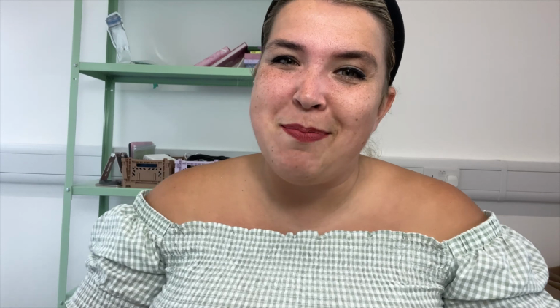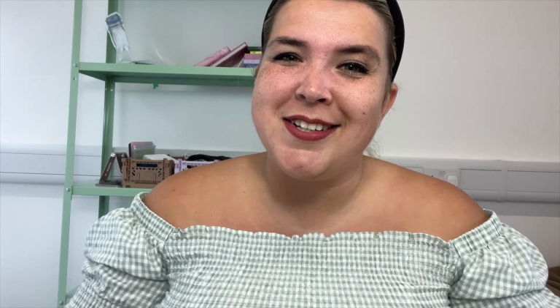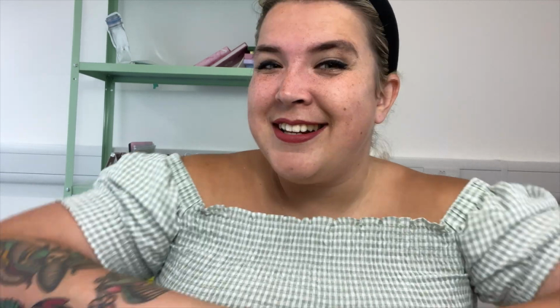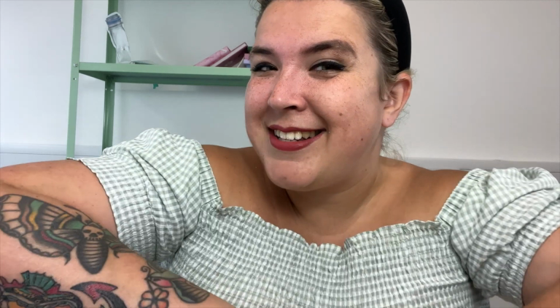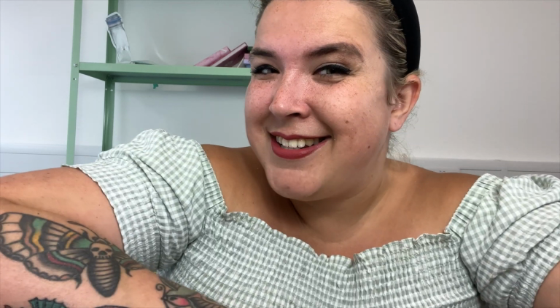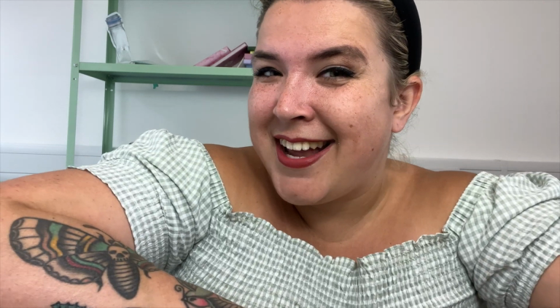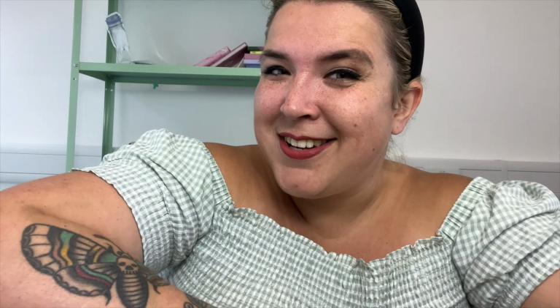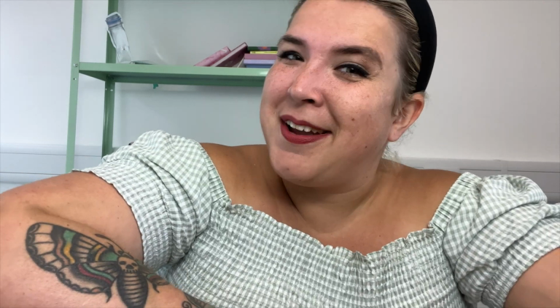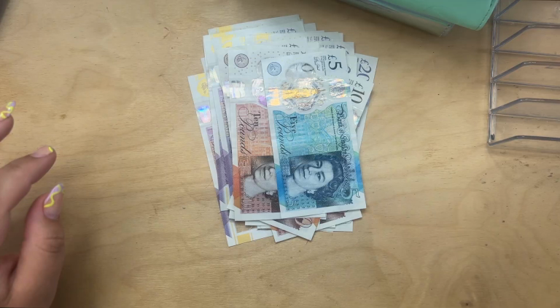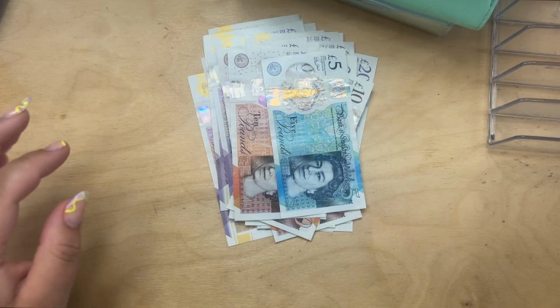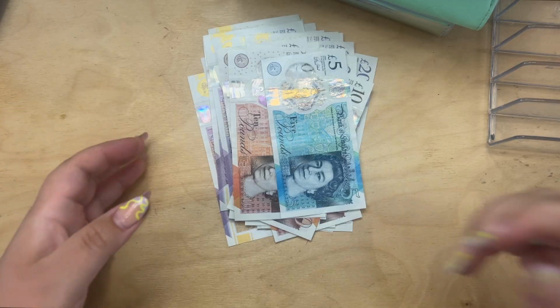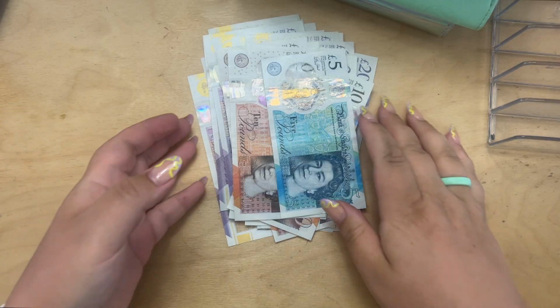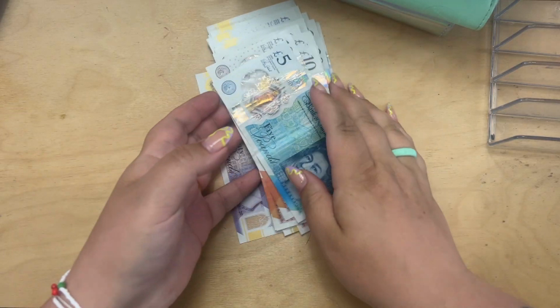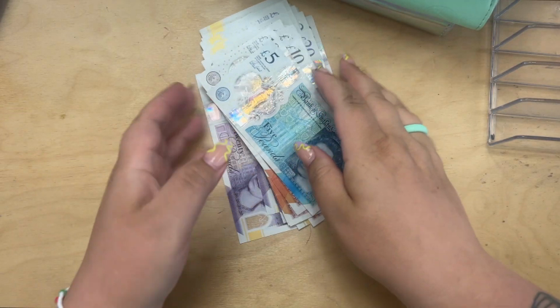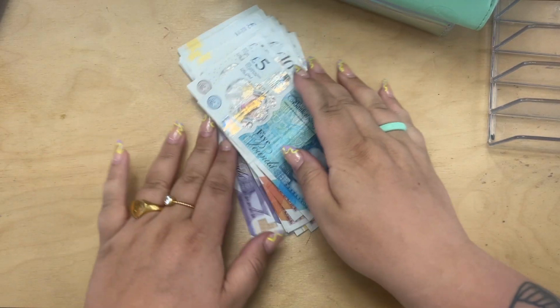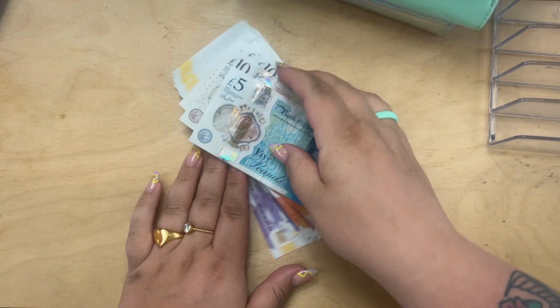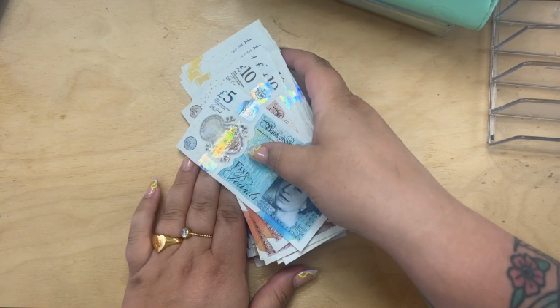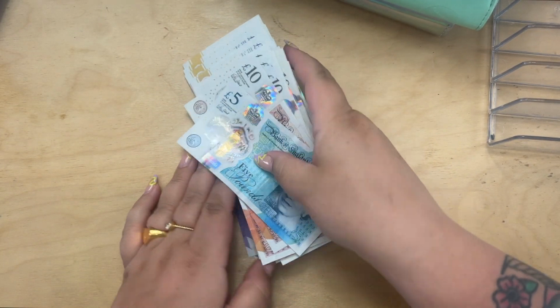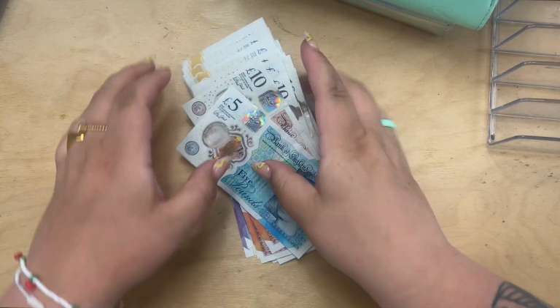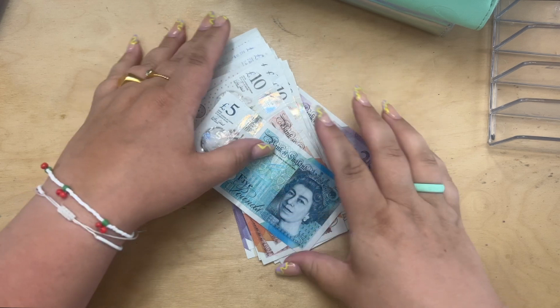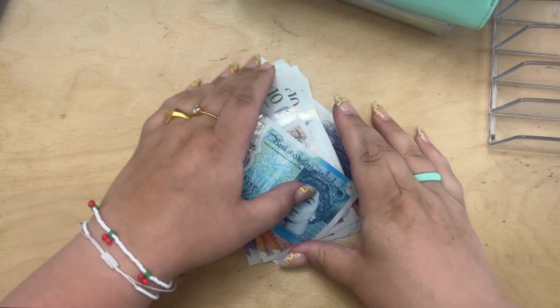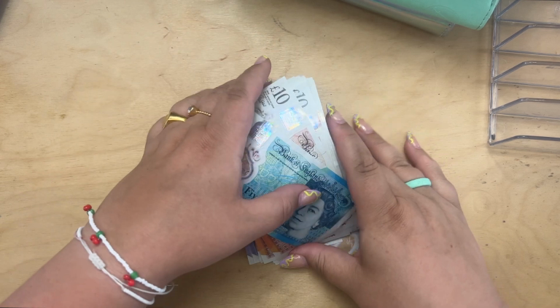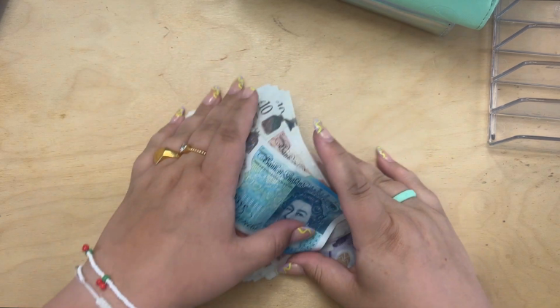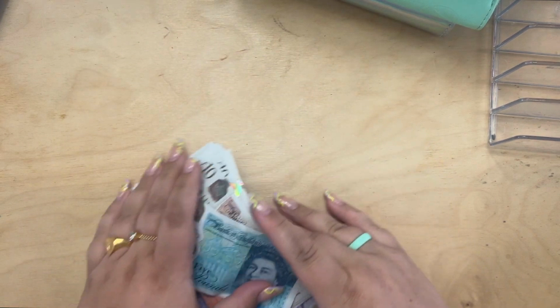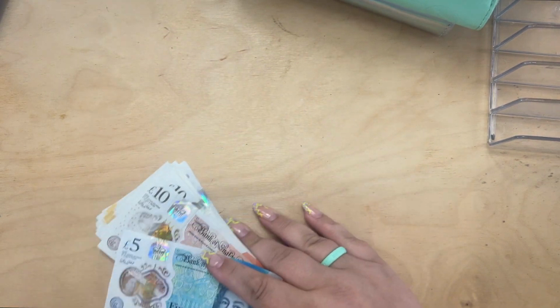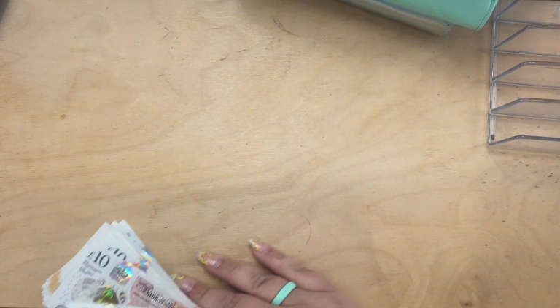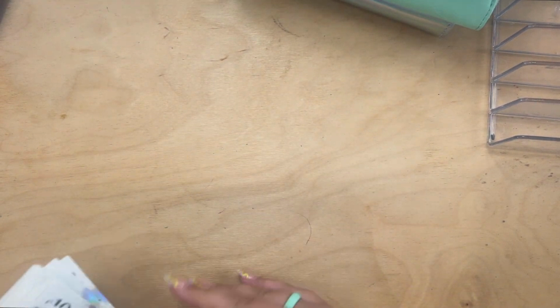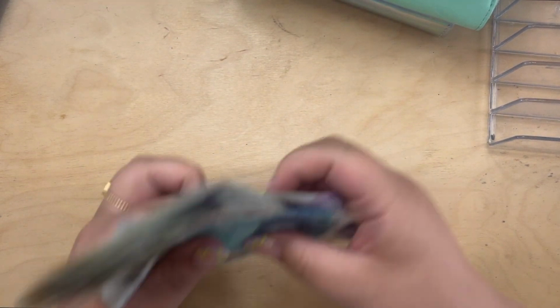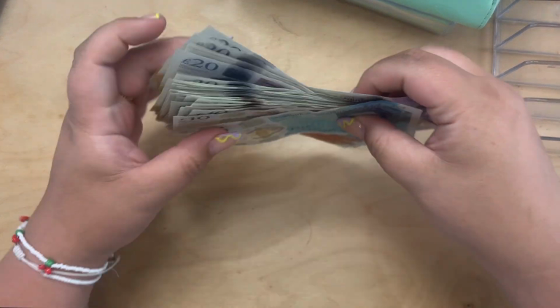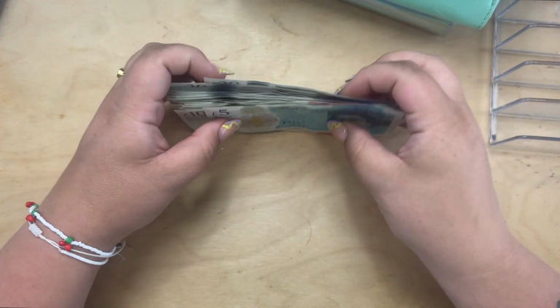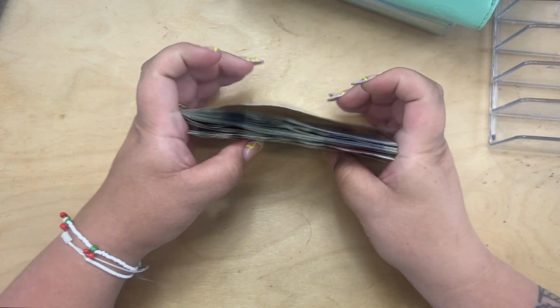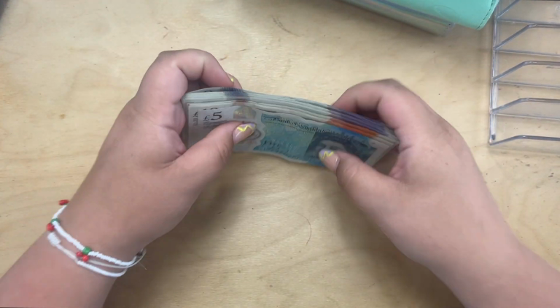Let's get into the cash stuffing. Here is the money and I'm going to count it quickly to make sure I know what I've got.